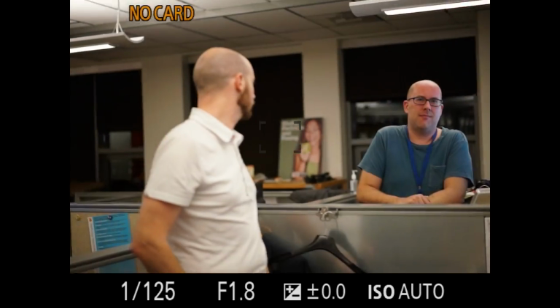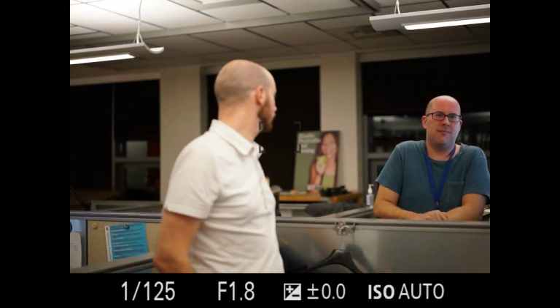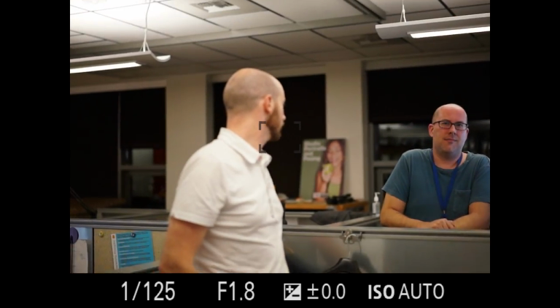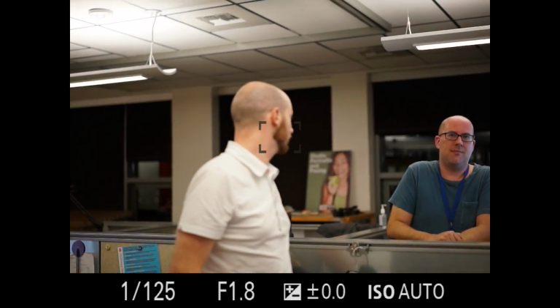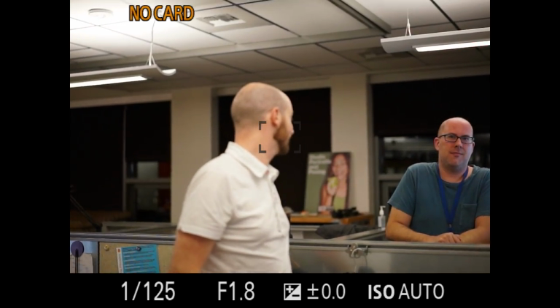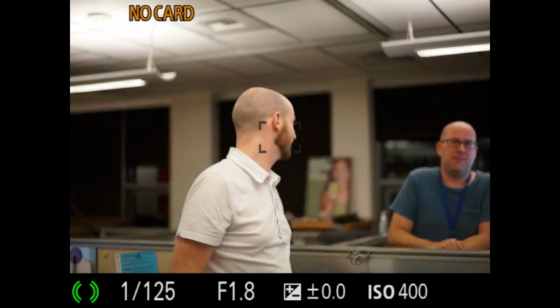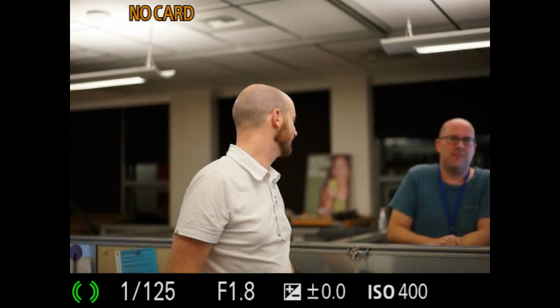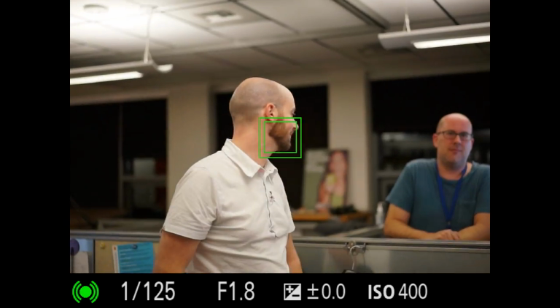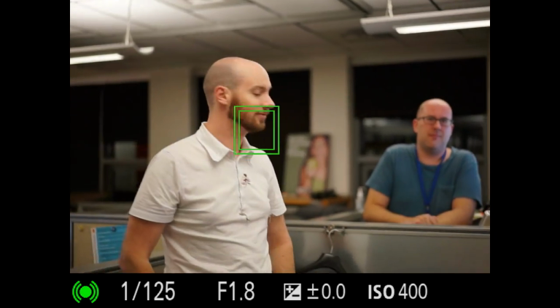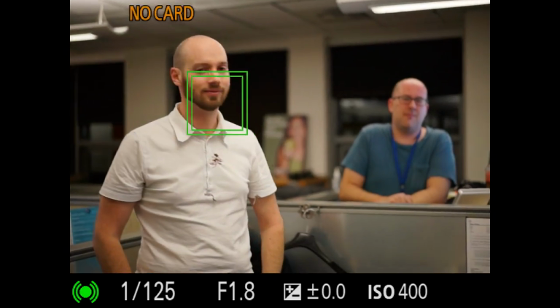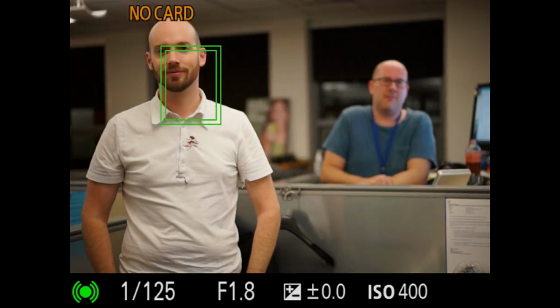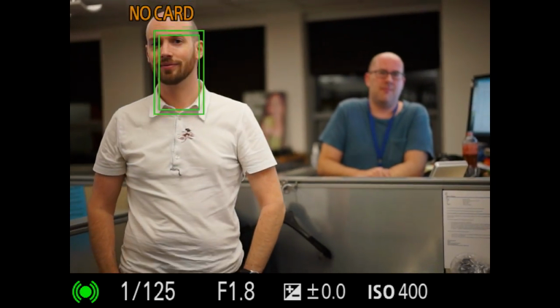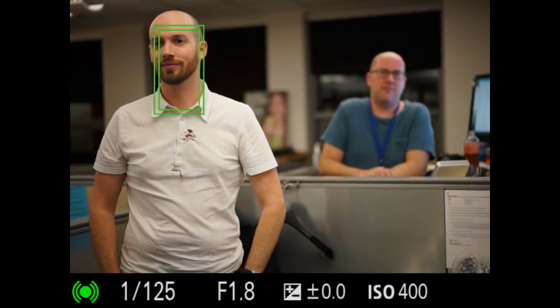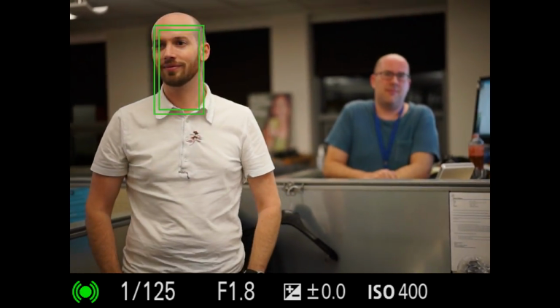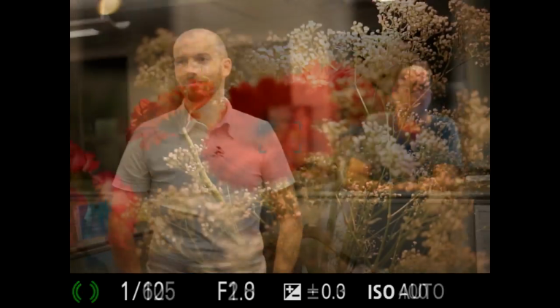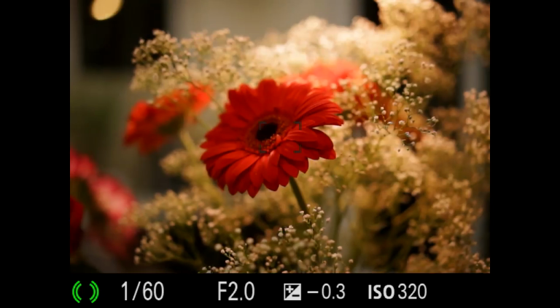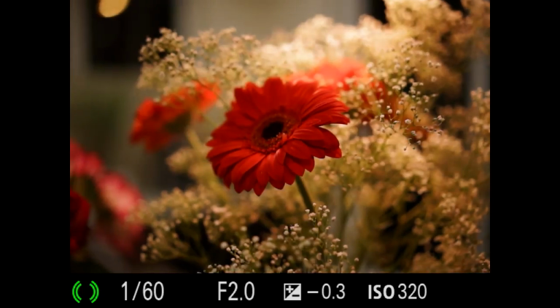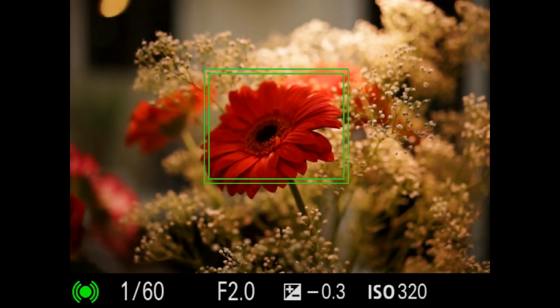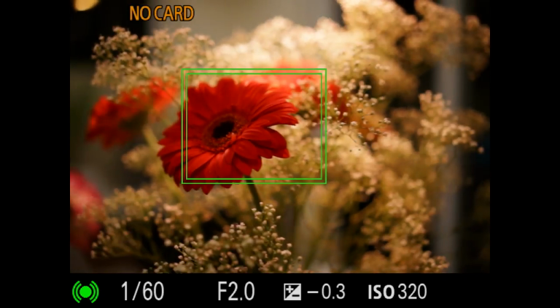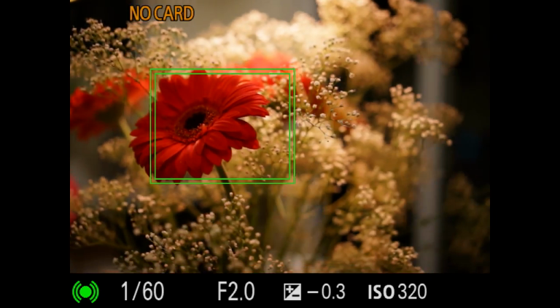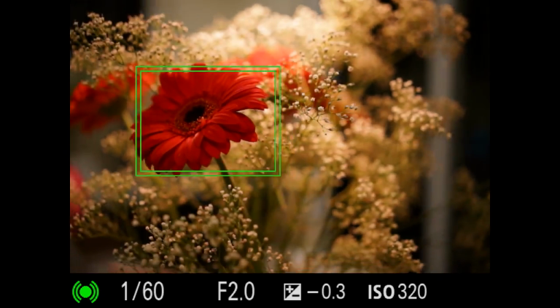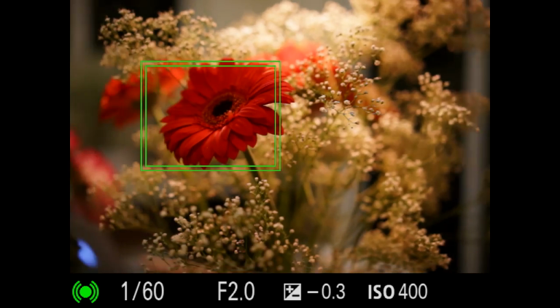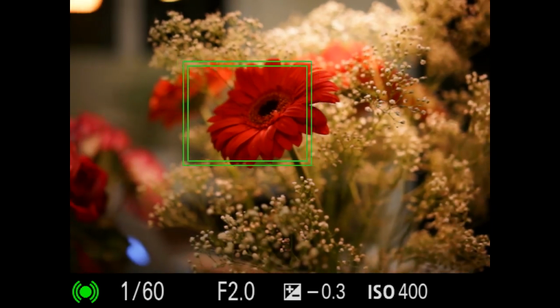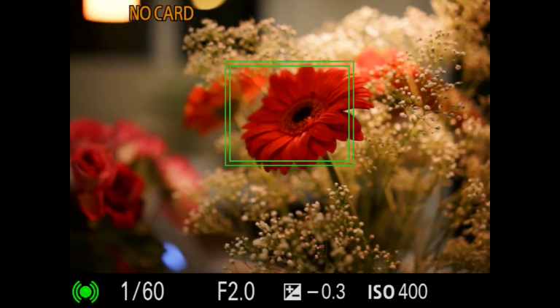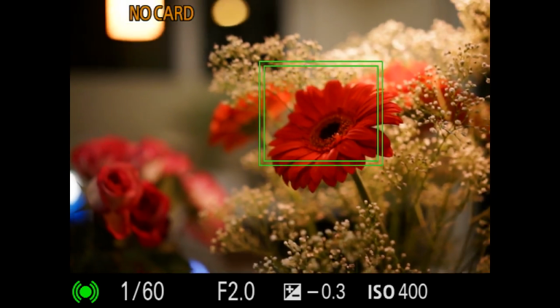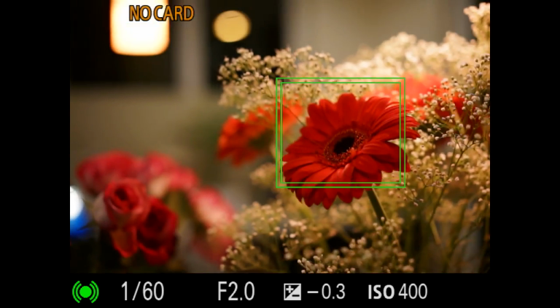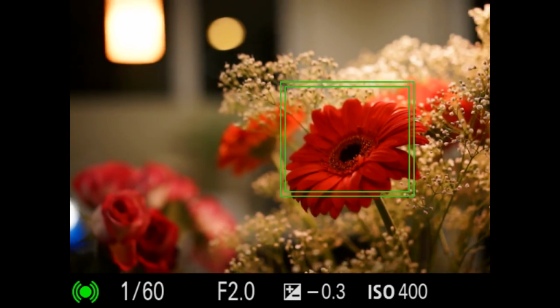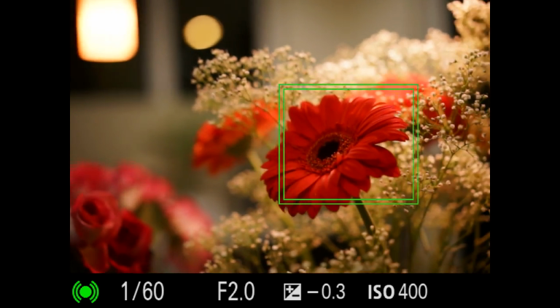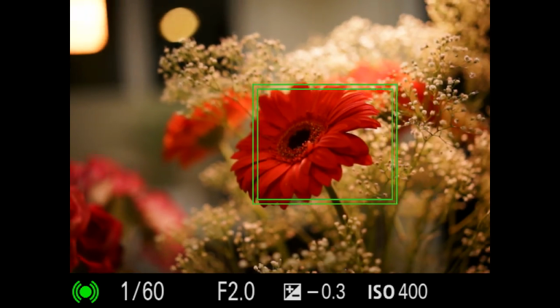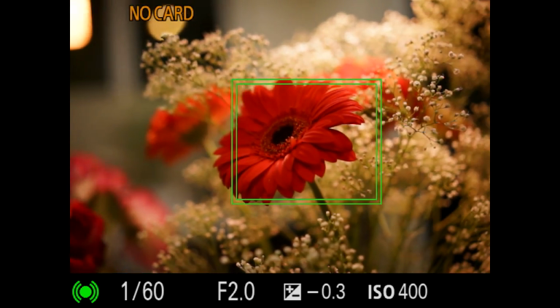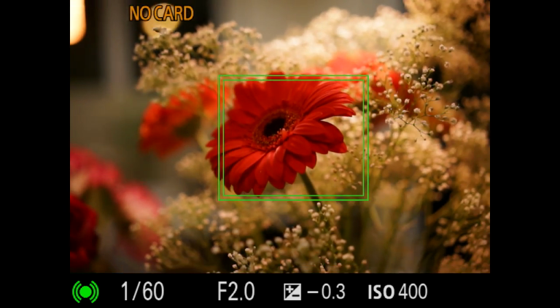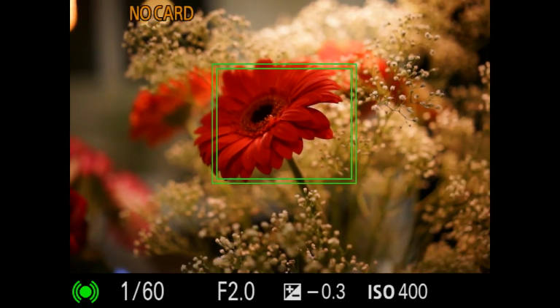You can also use lock-on AF to focus and recompose, having the camera track your initial subject so that if the subject moves, it still stays in focus.